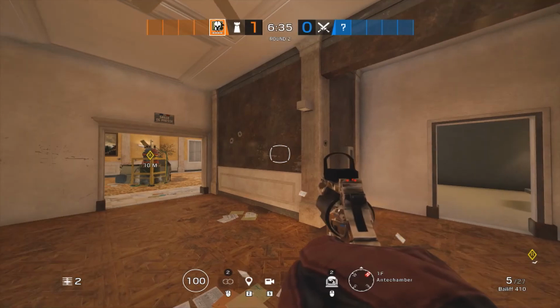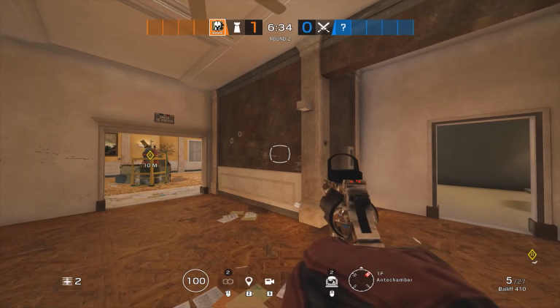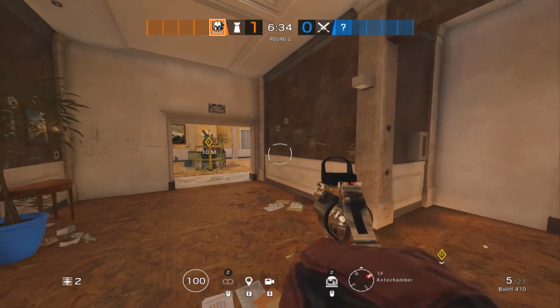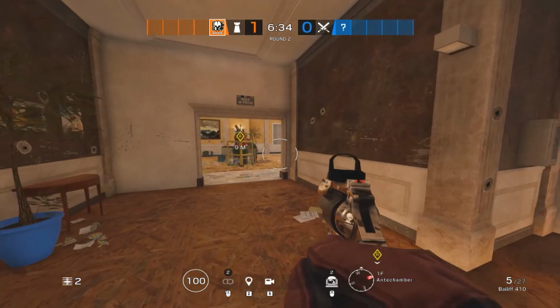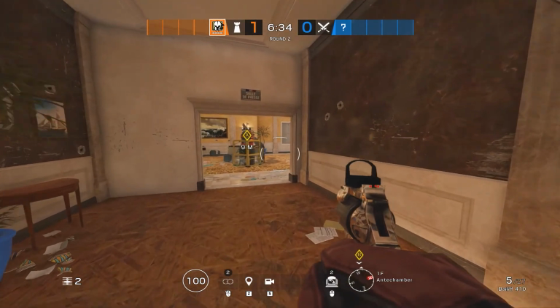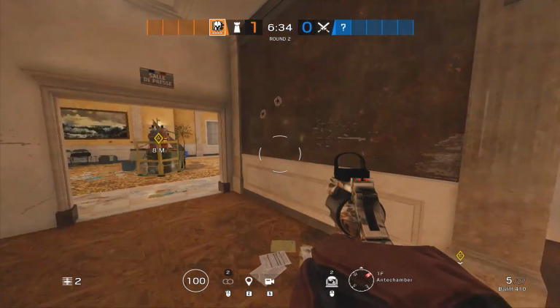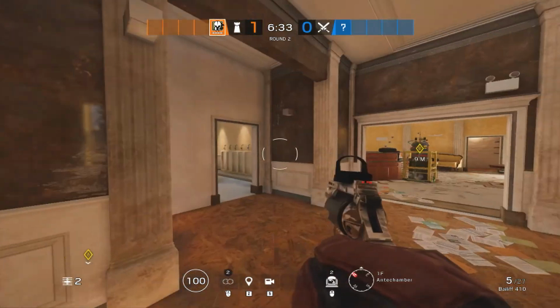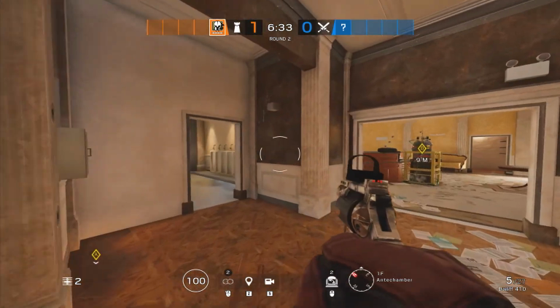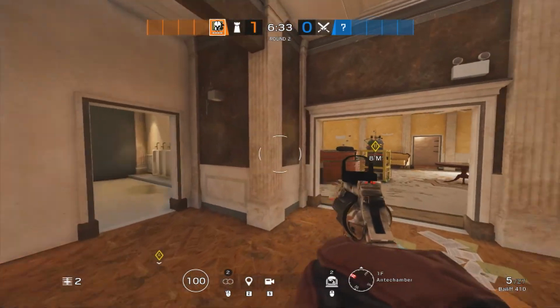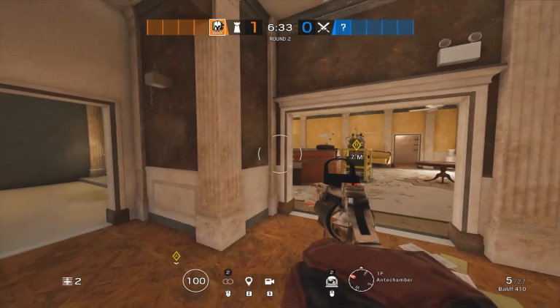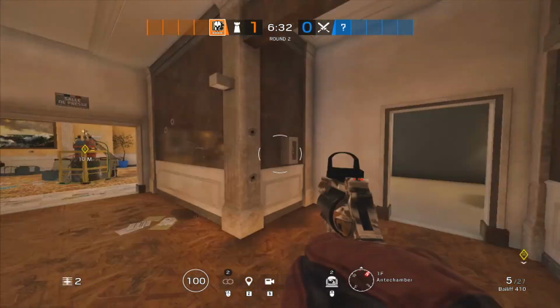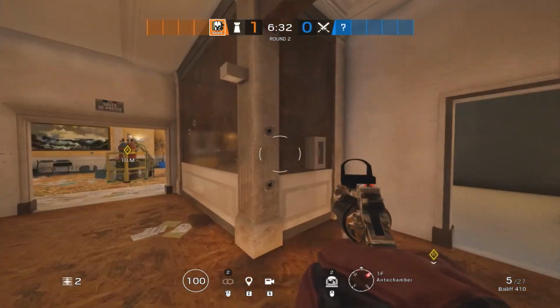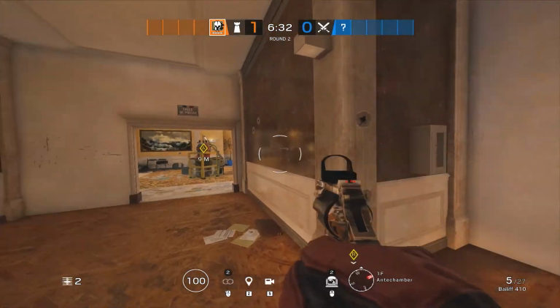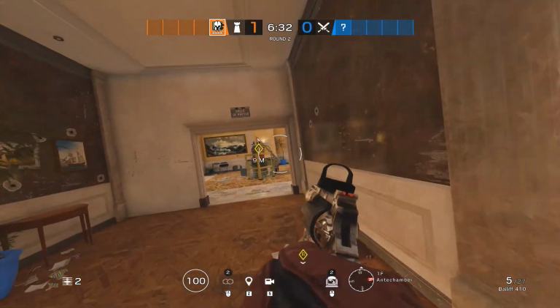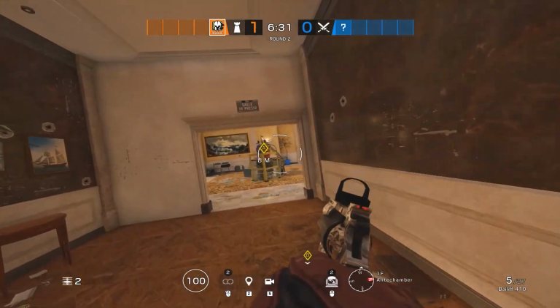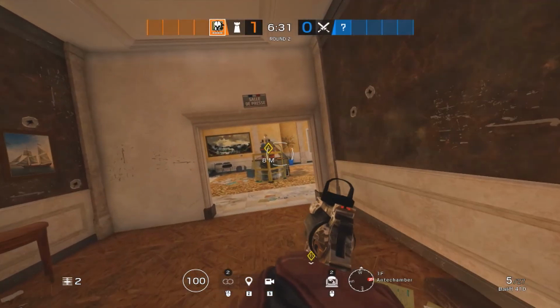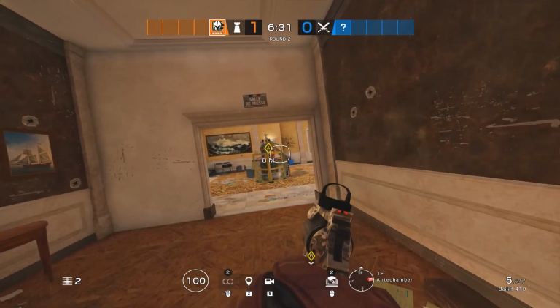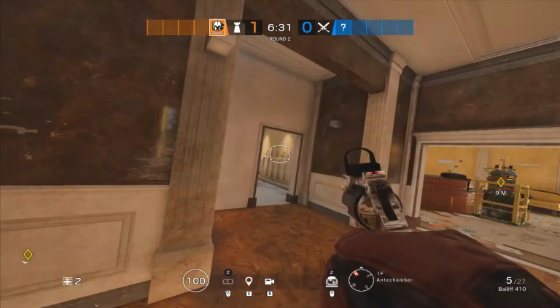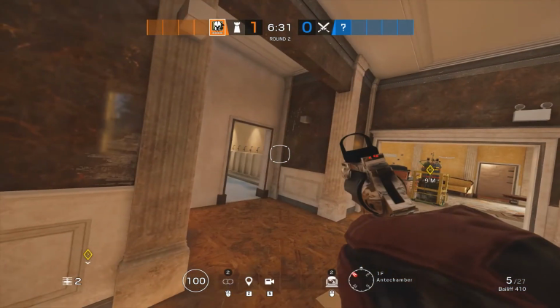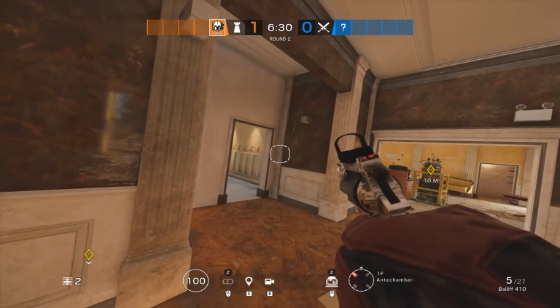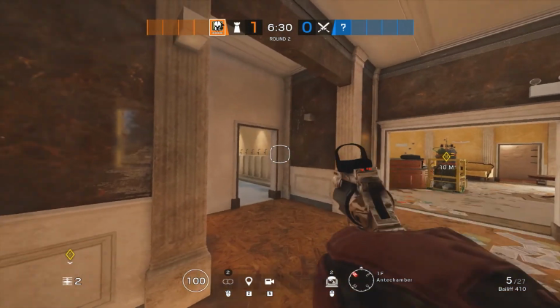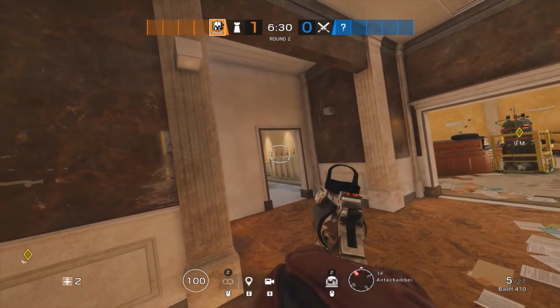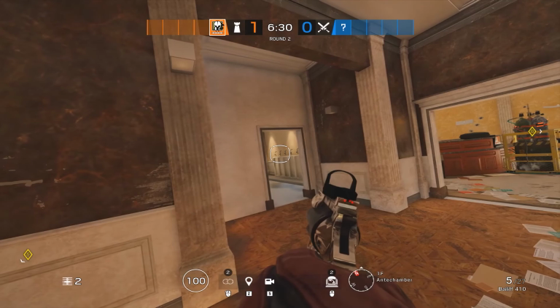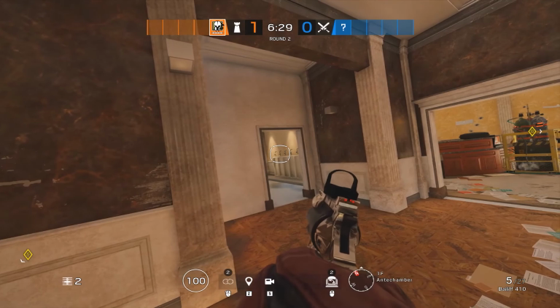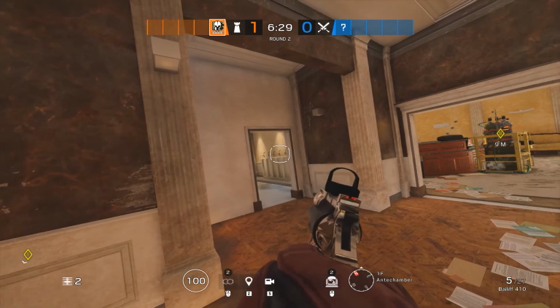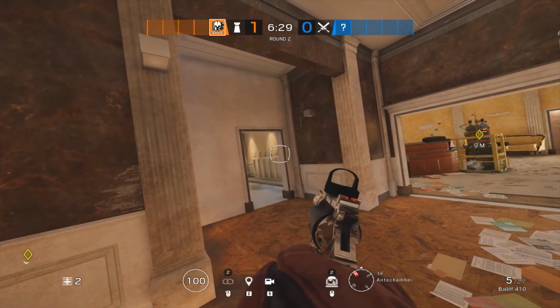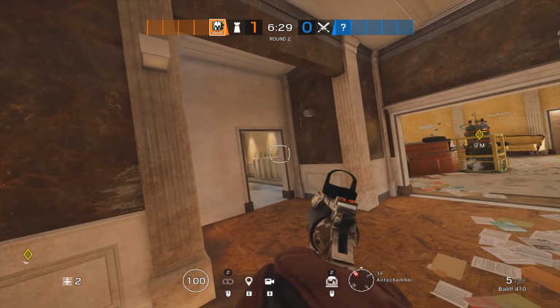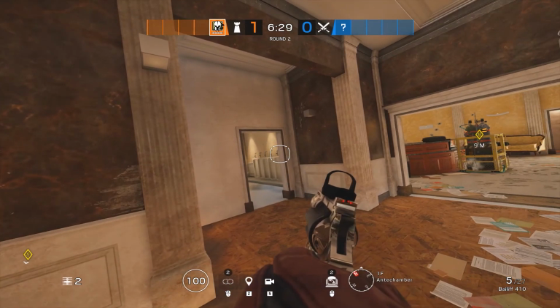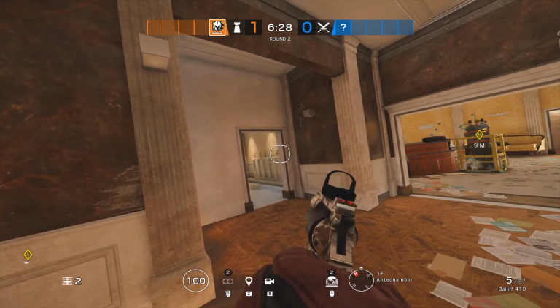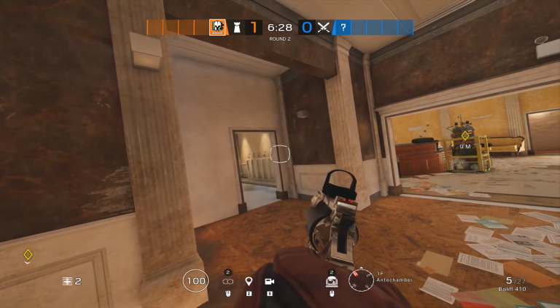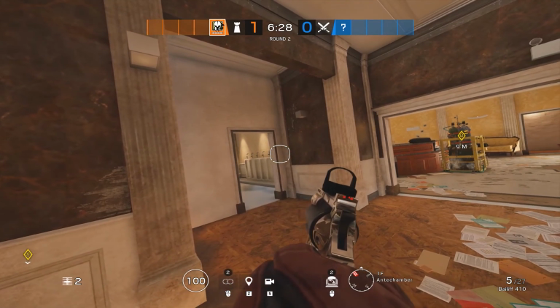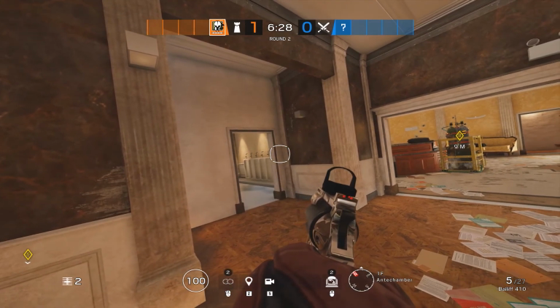Hey guys, it's Pulsar, and today we'll be showing you how to defend lobby and press on Consulate. You're going to want to have Maestro, Wamai, Valk, Vigil, and Smoke.